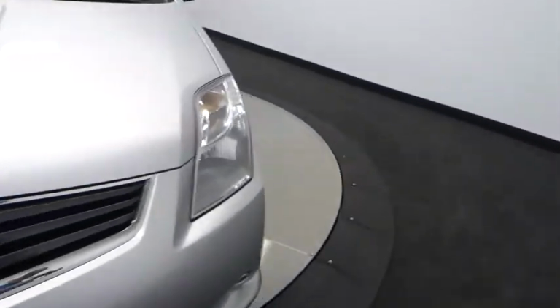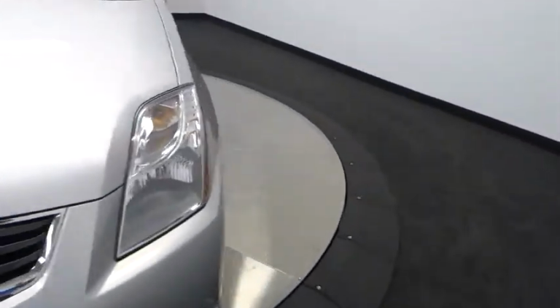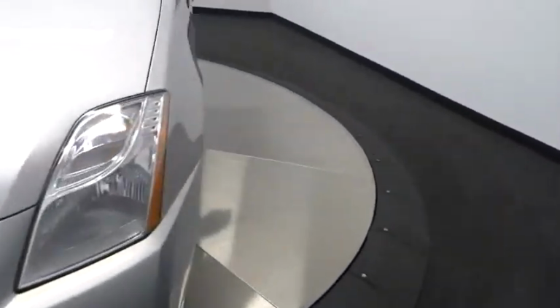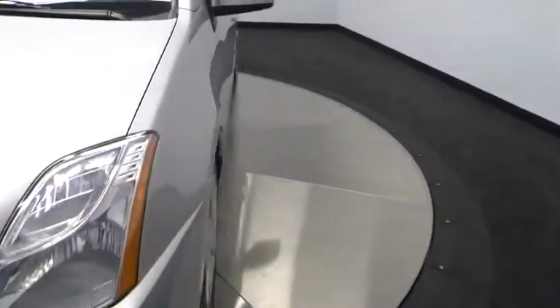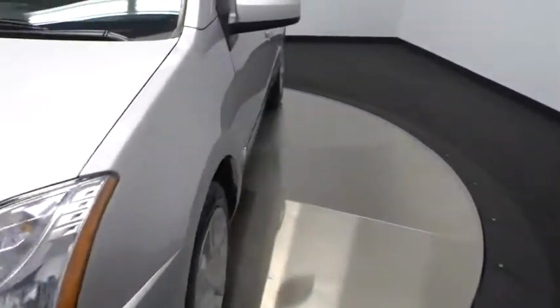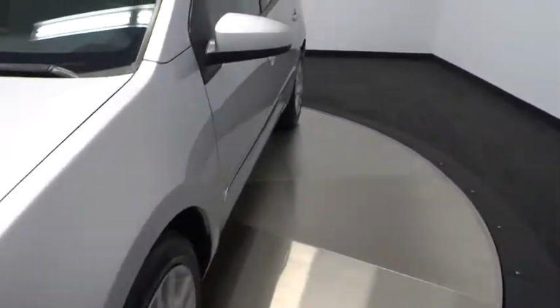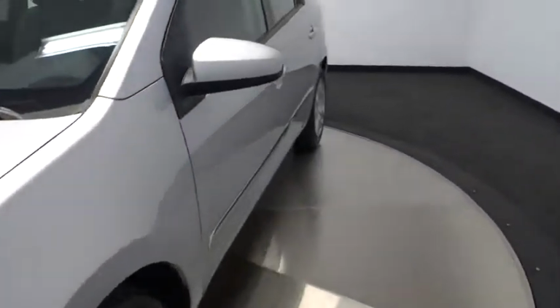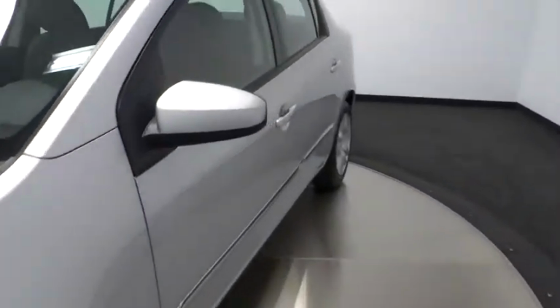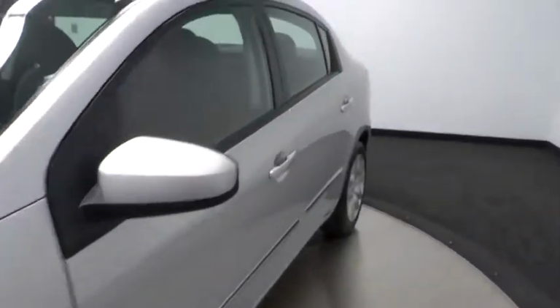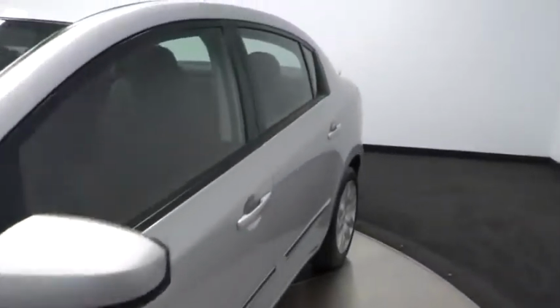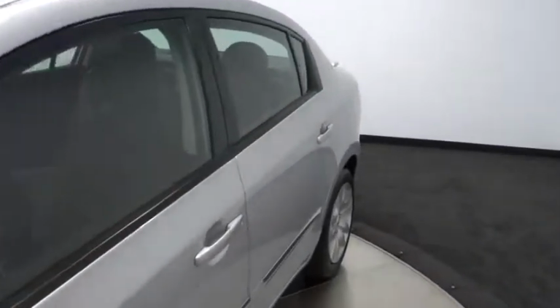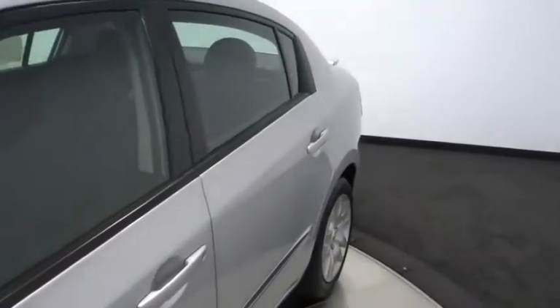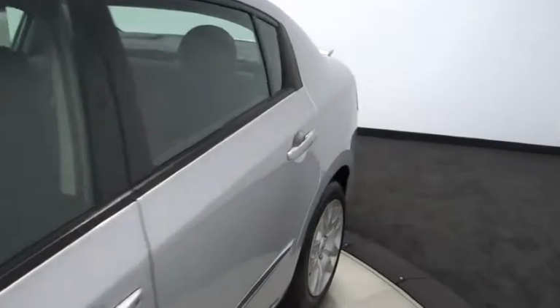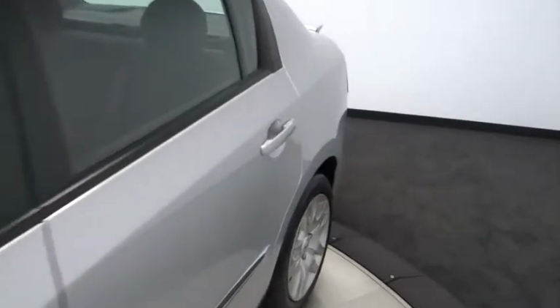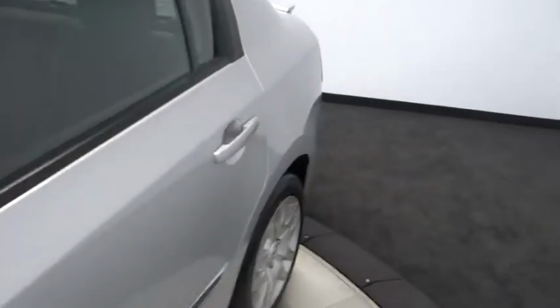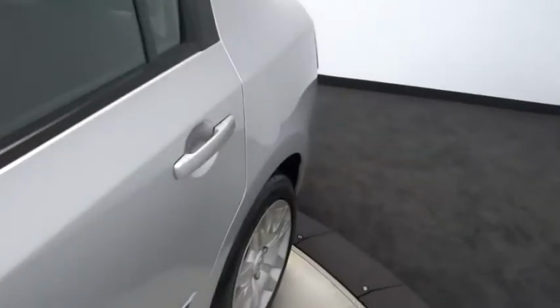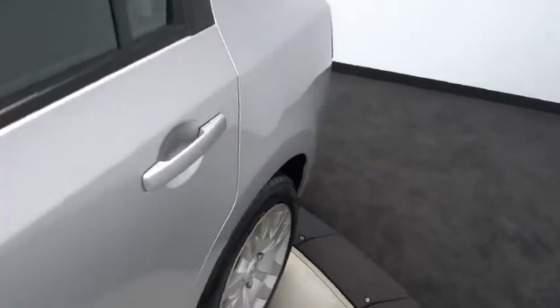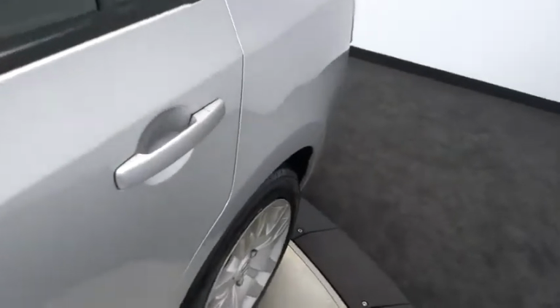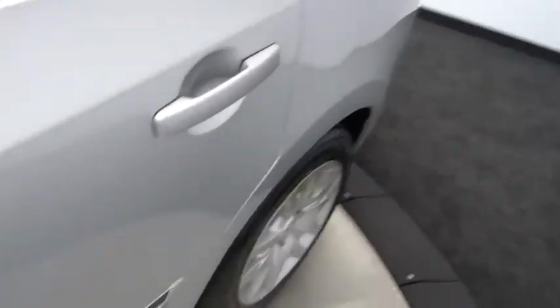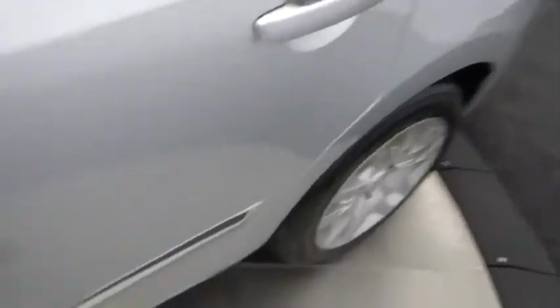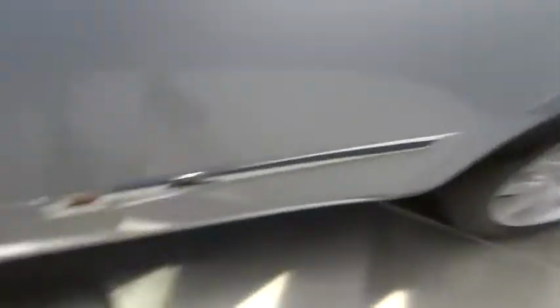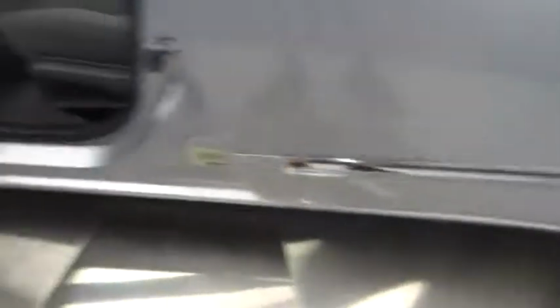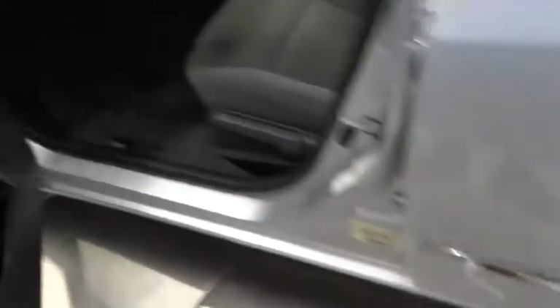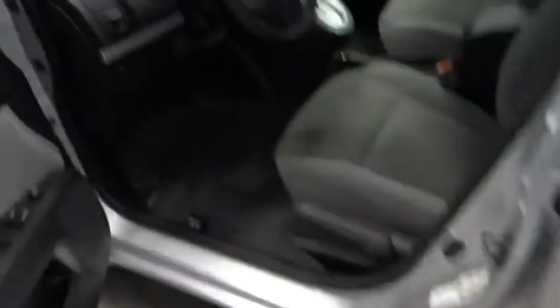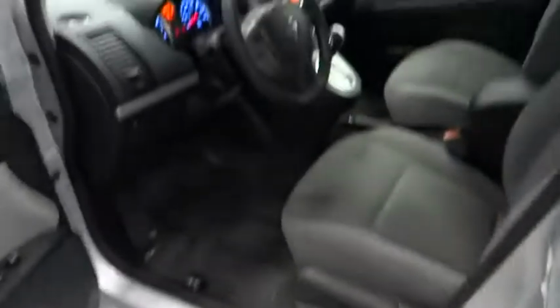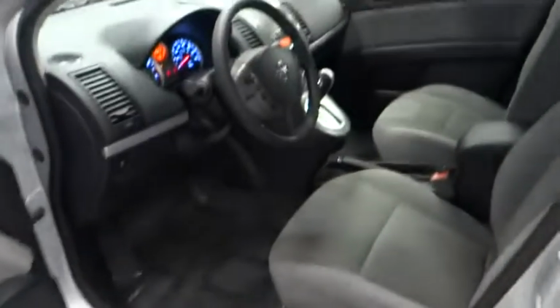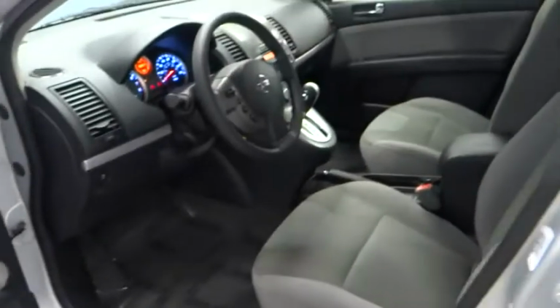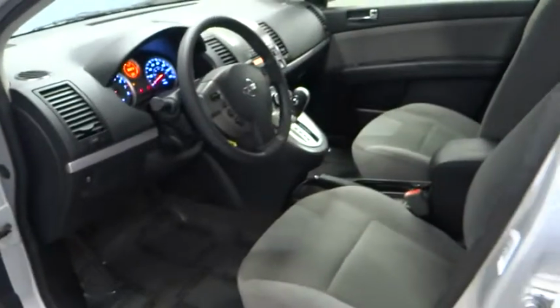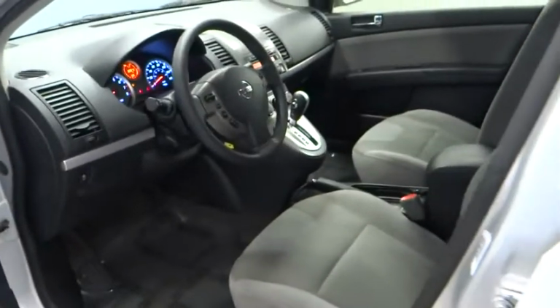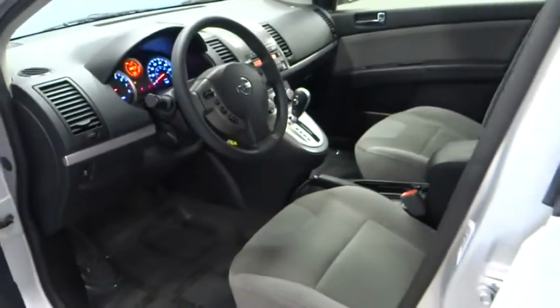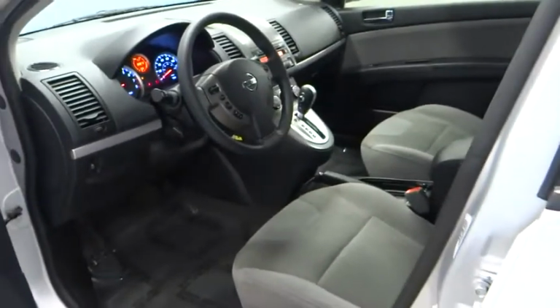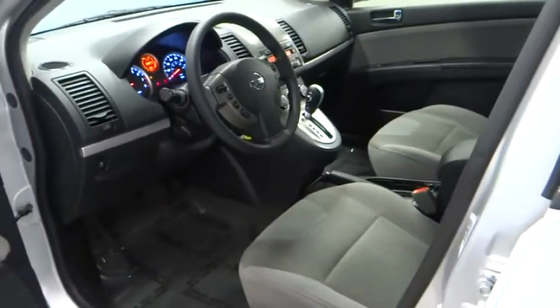This vehicle is Carfax certified one owner and qualifies for Carfax buy-back guarantee. Your new ride is just a phone call away.